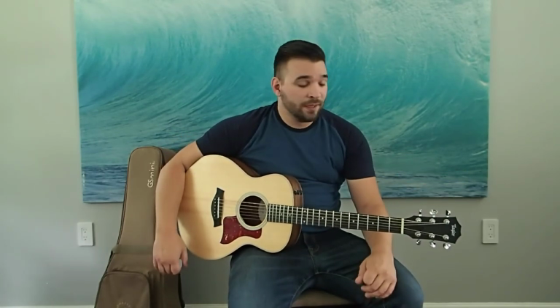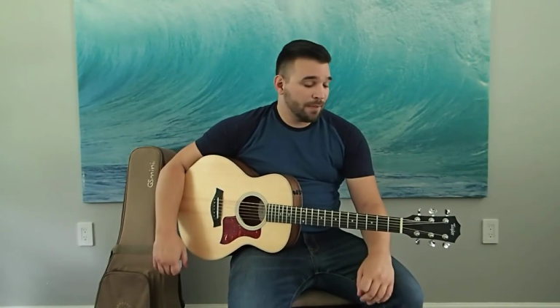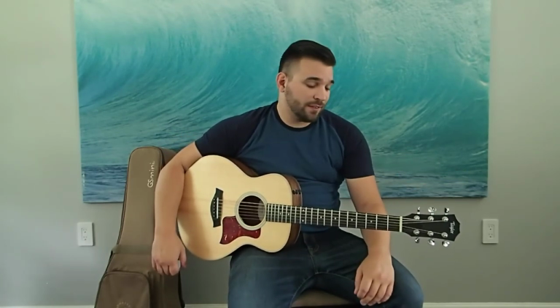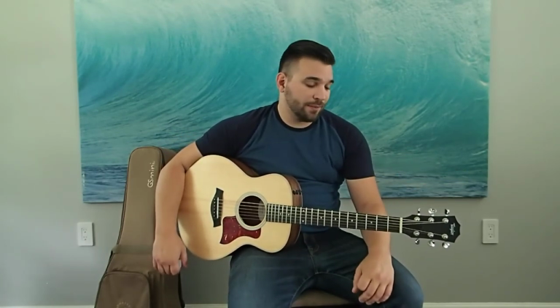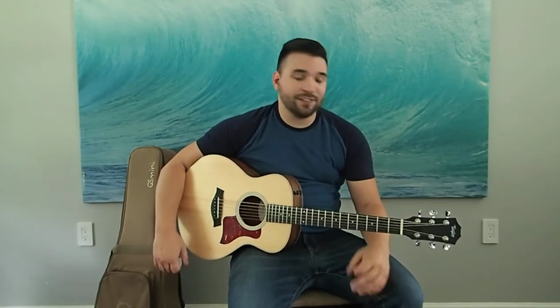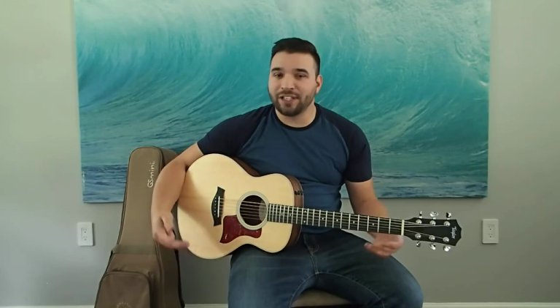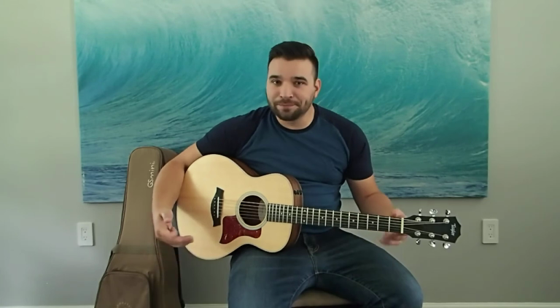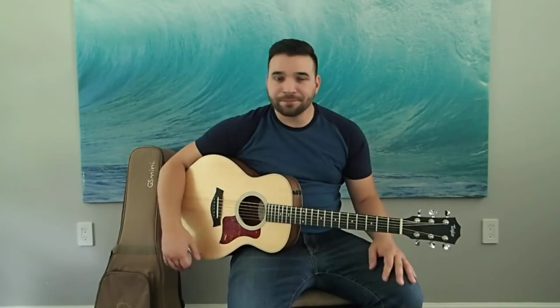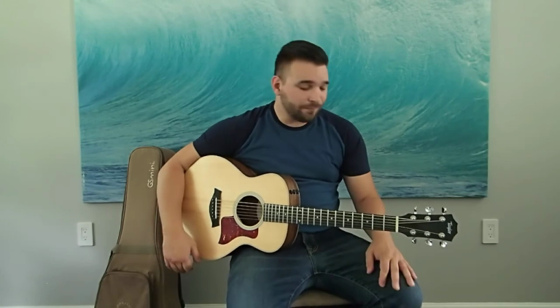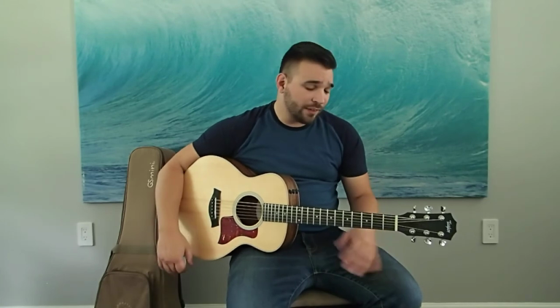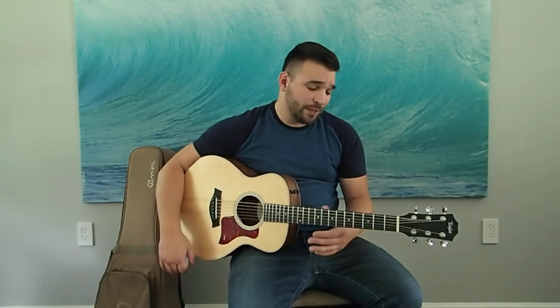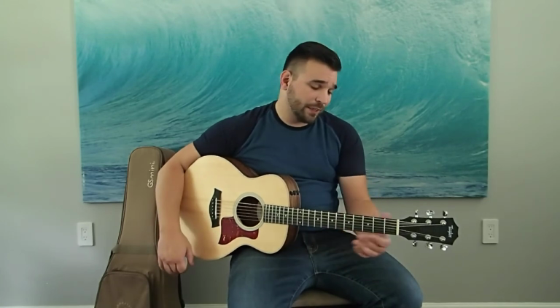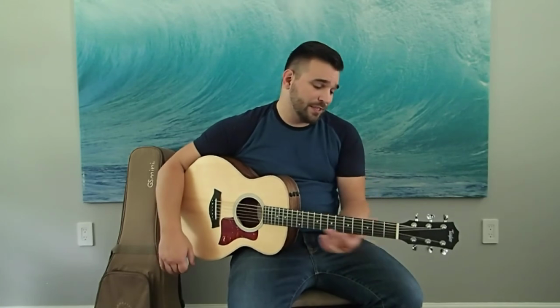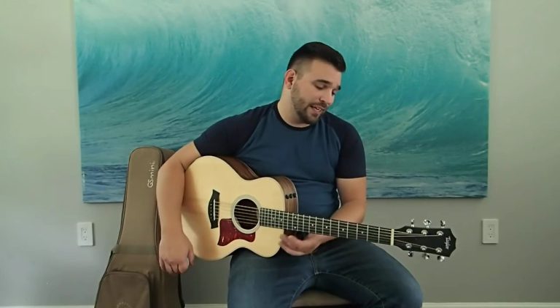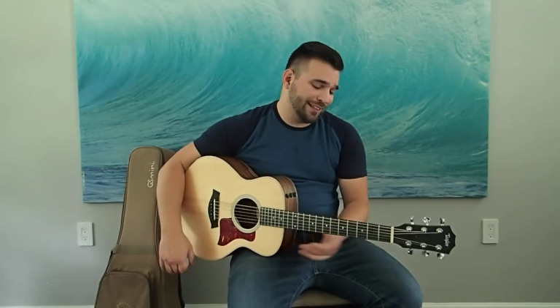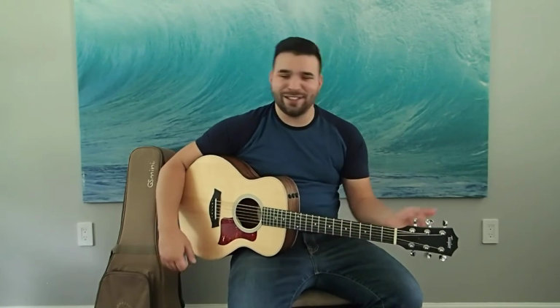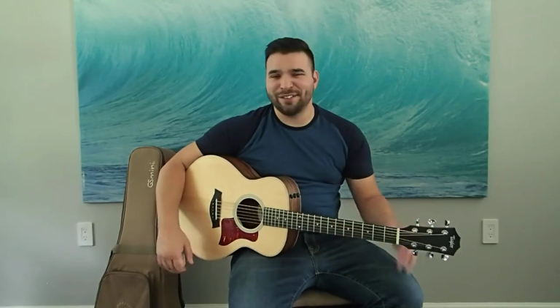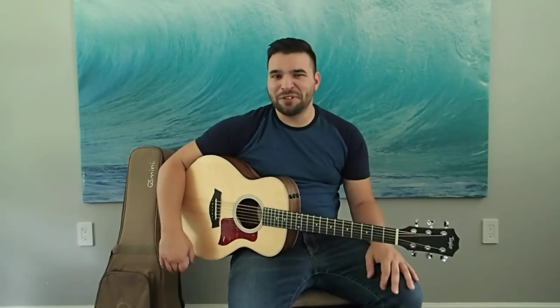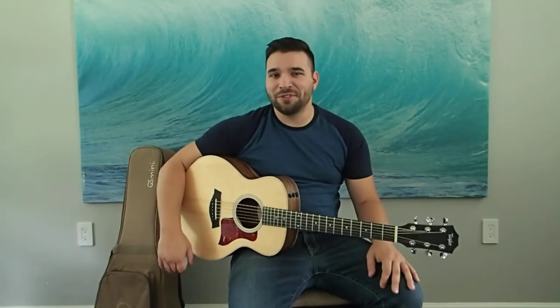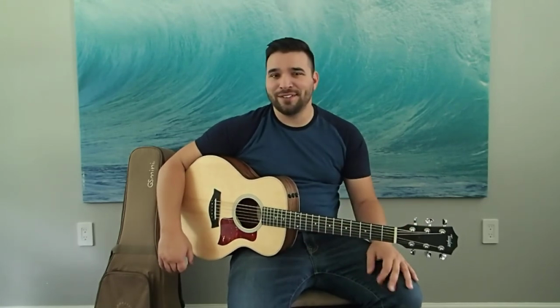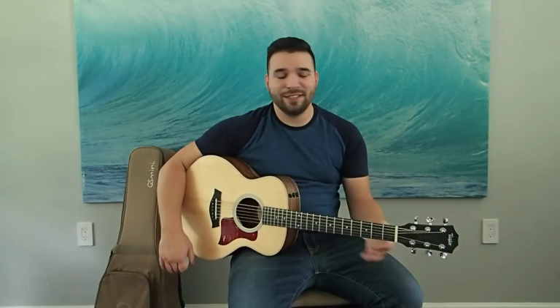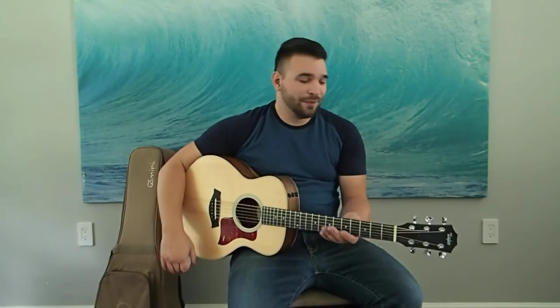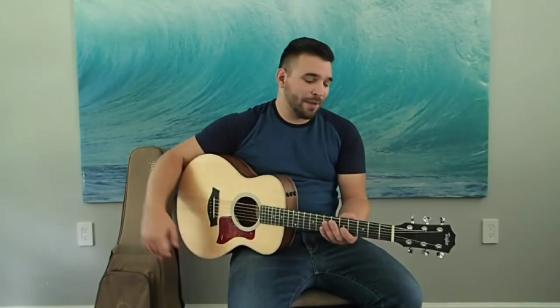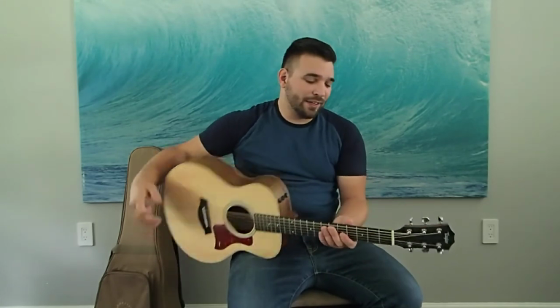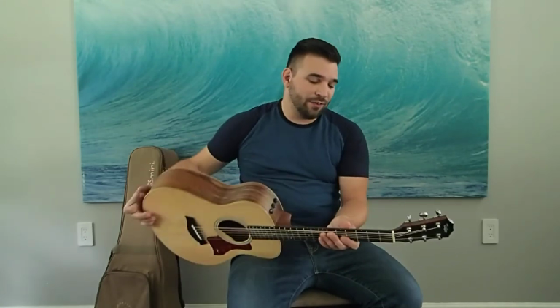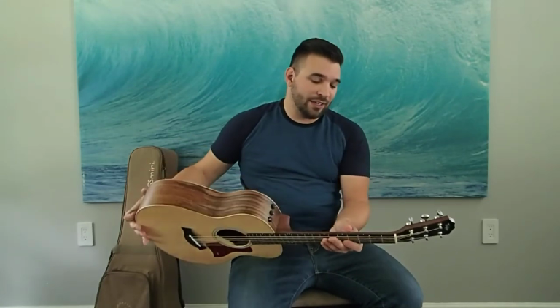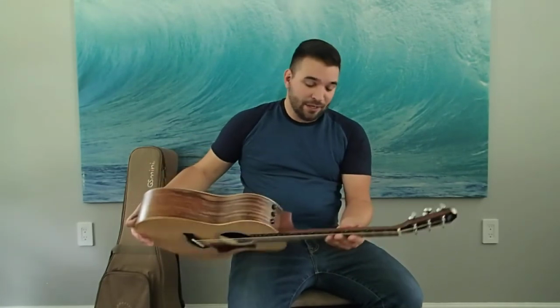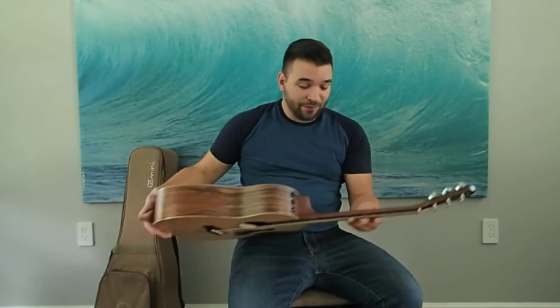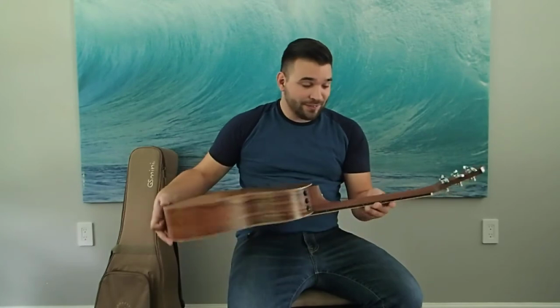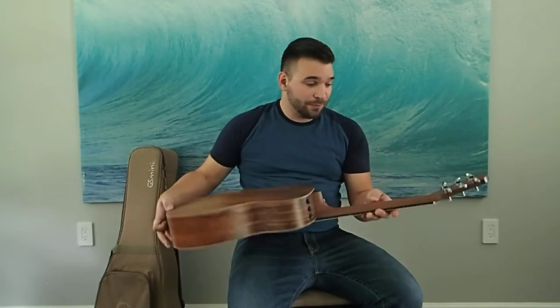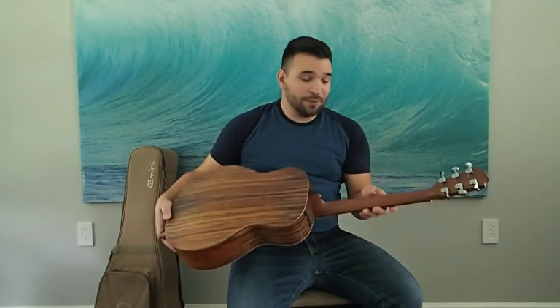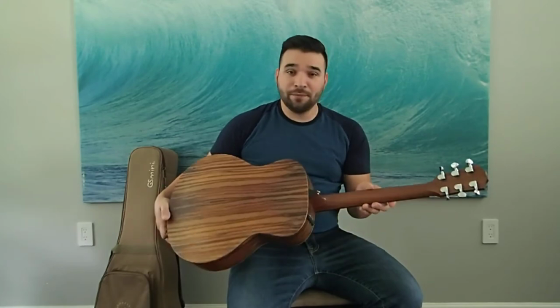Maybe just a little bit nicer cut, especially when it comes to the neck. The neck's nothing too fancy with the mahogany grain, although it still looks beautiful to me.